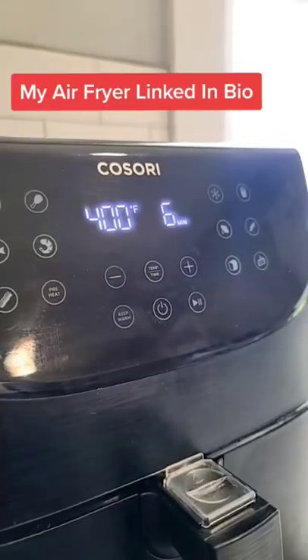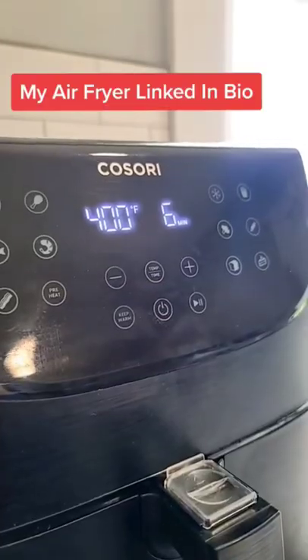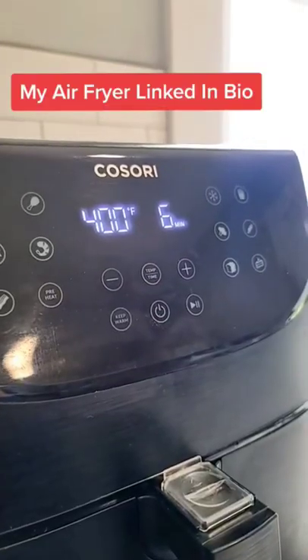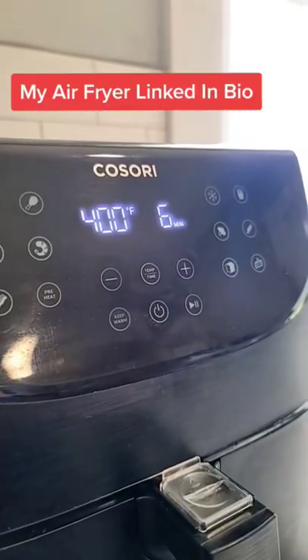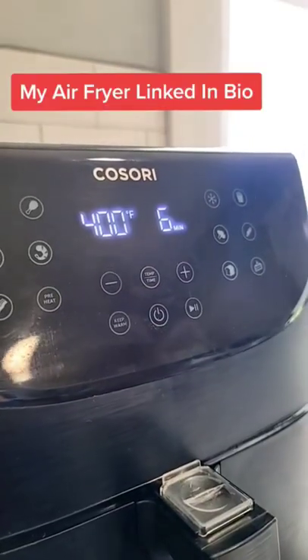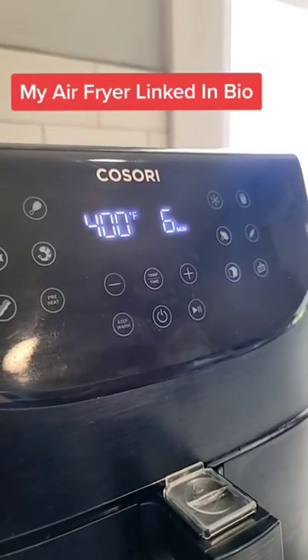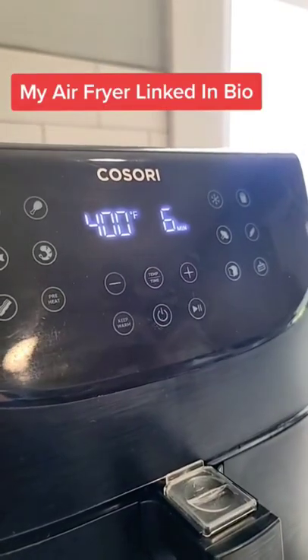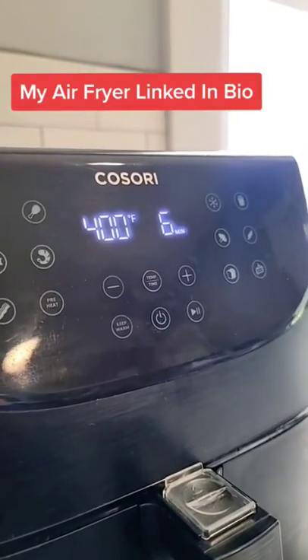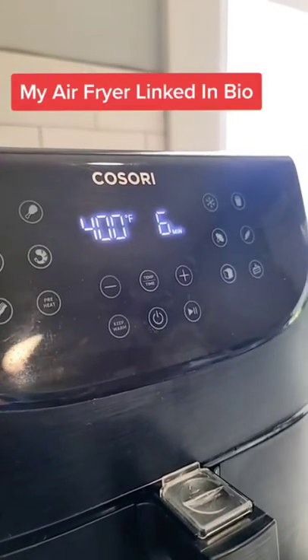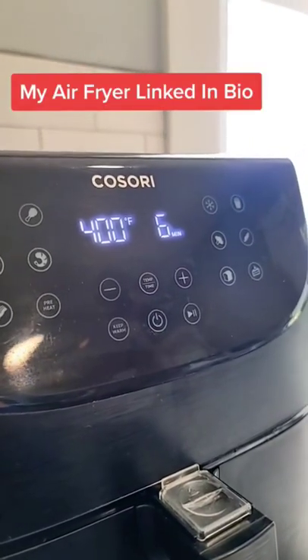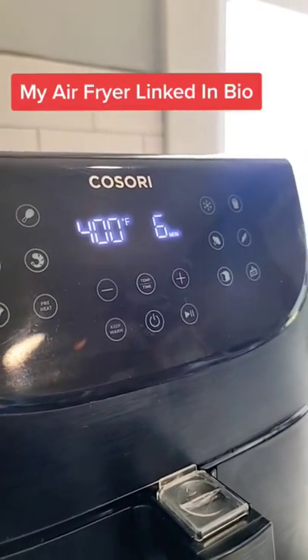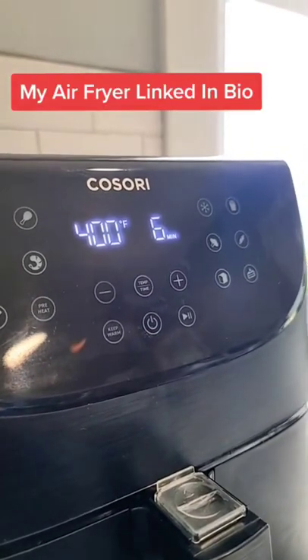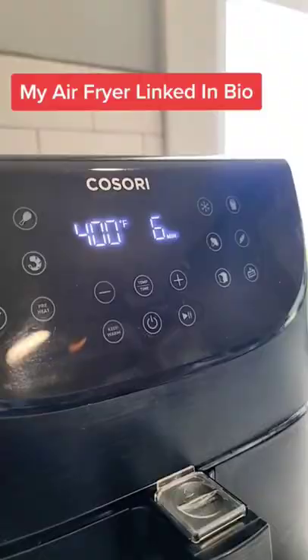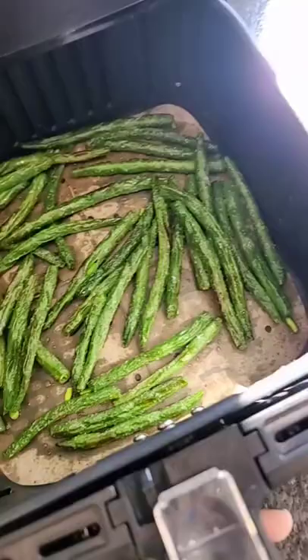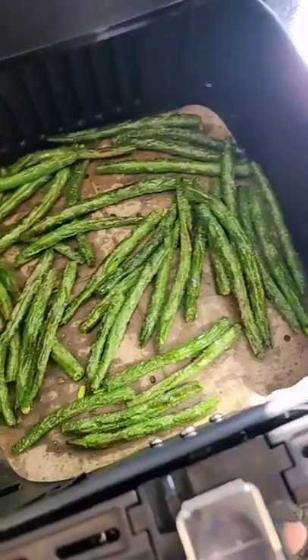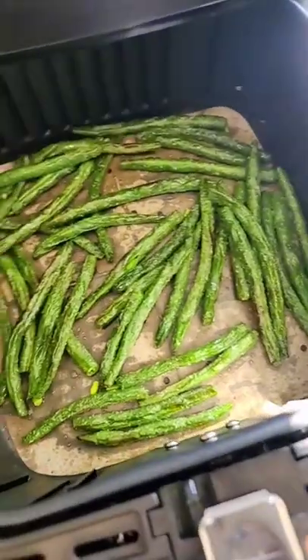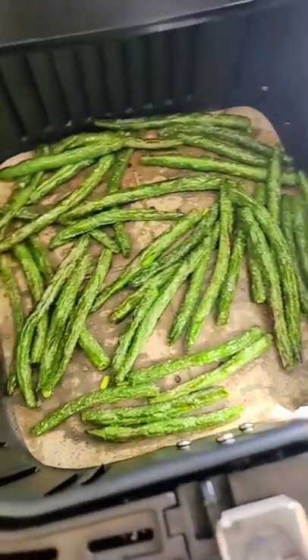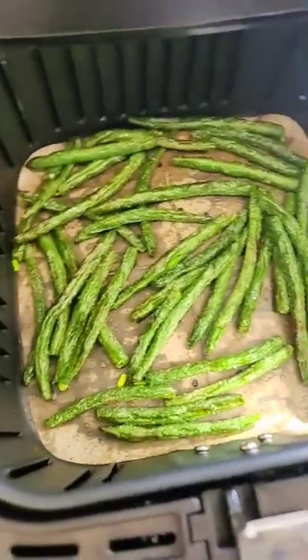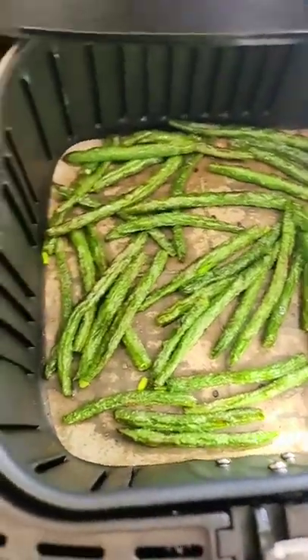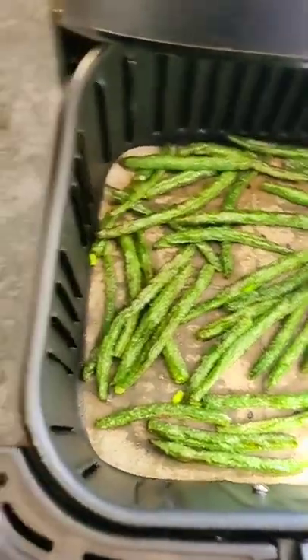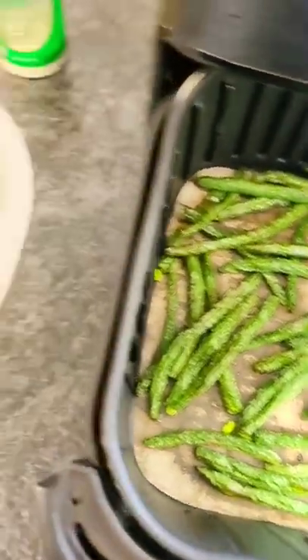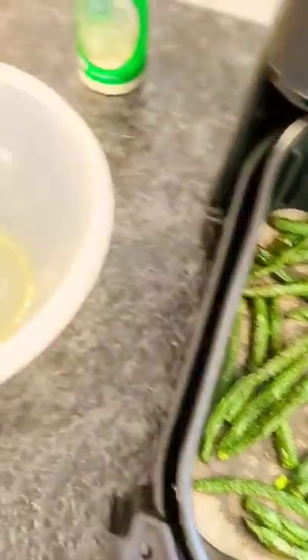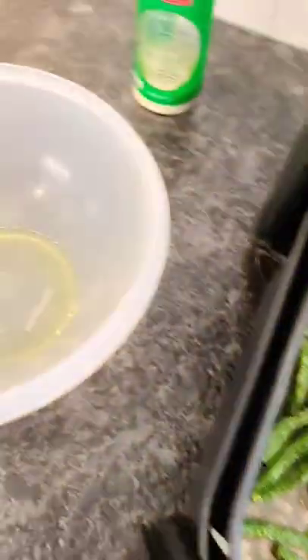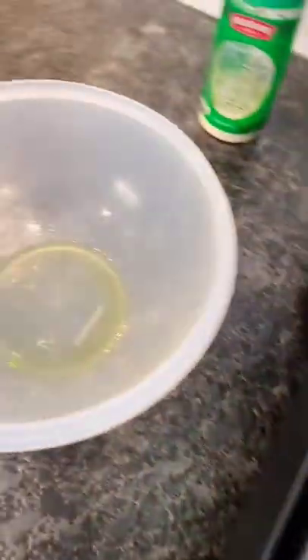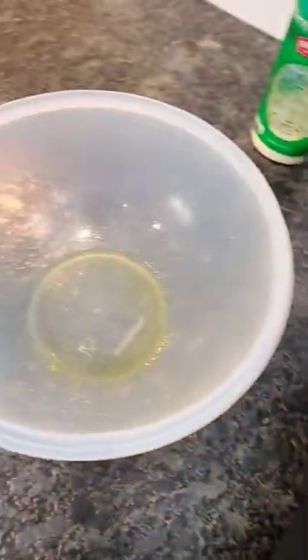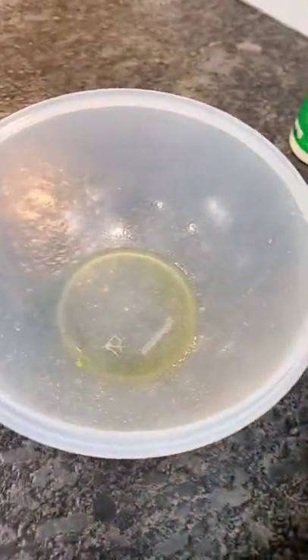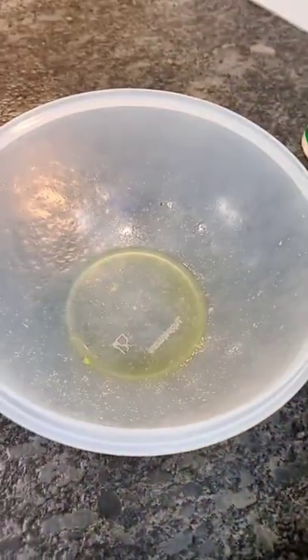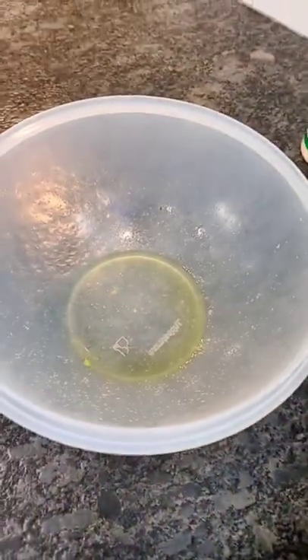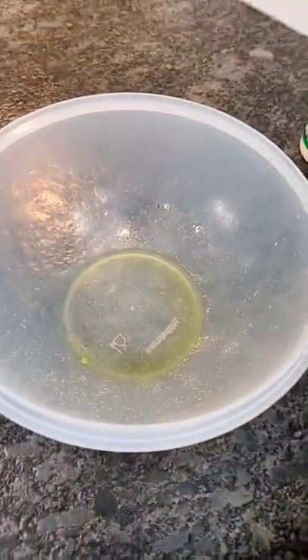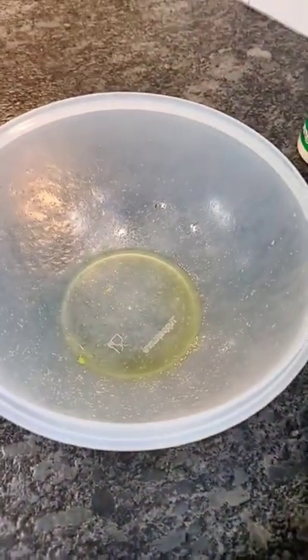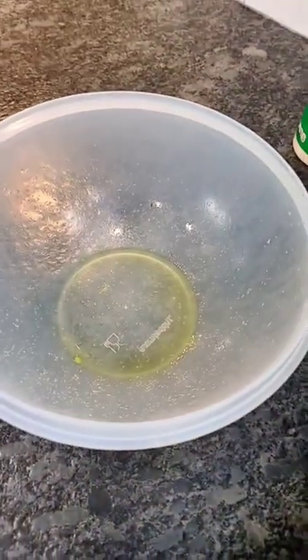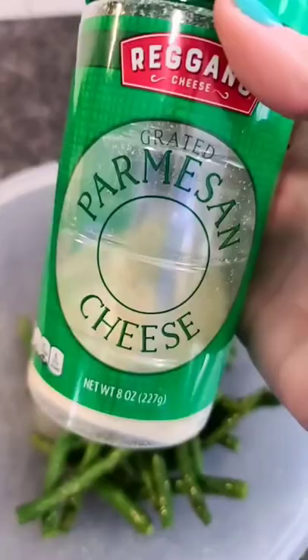400 degrees for five to six minutes. After the six minutes, we're going back into the bowl.